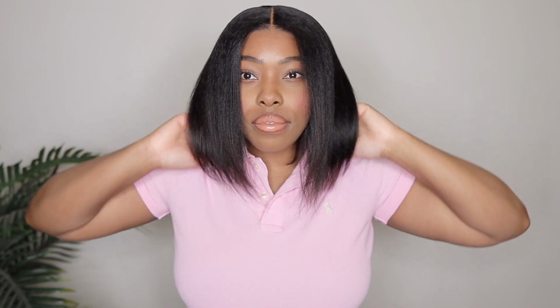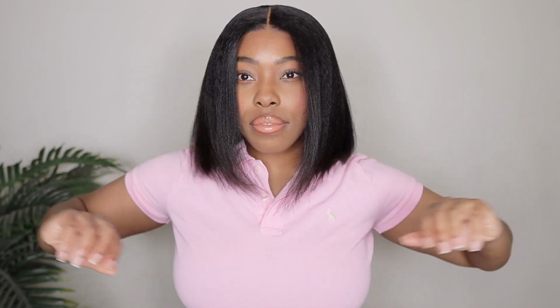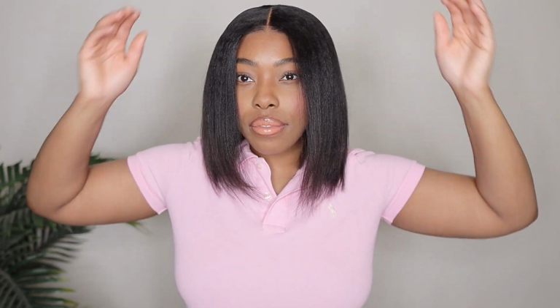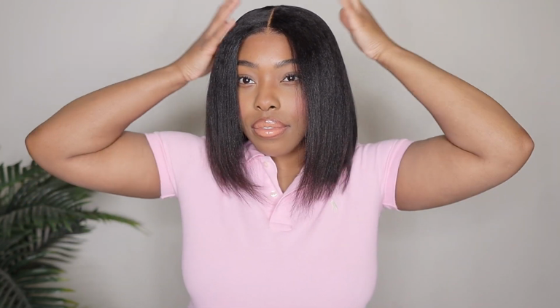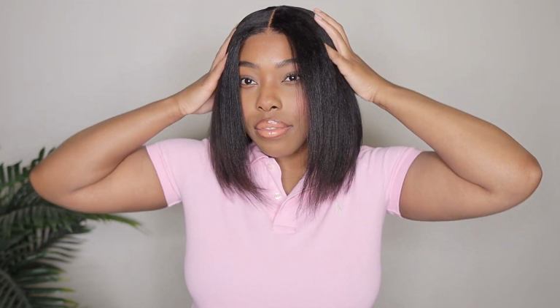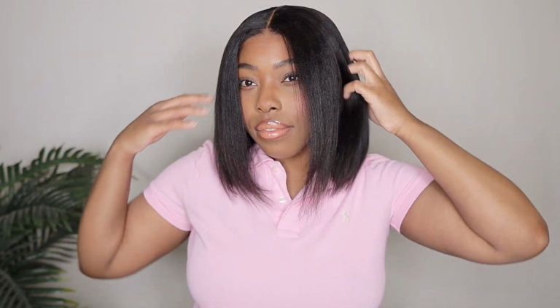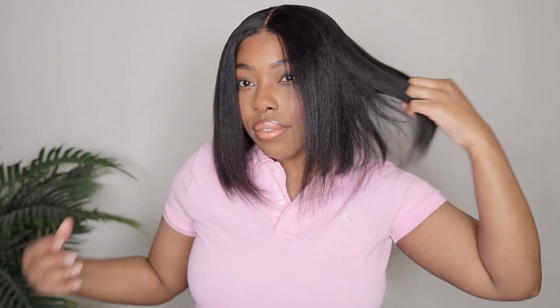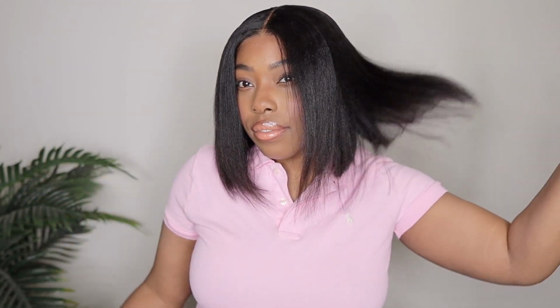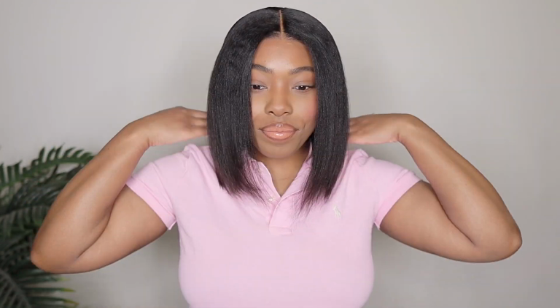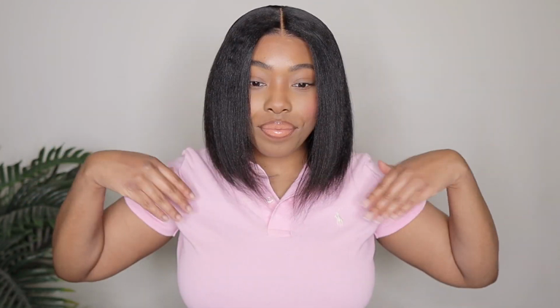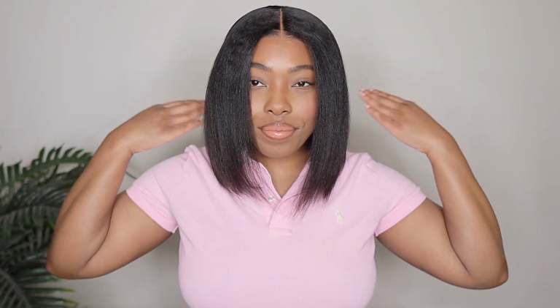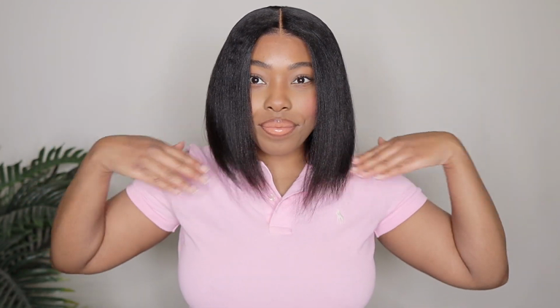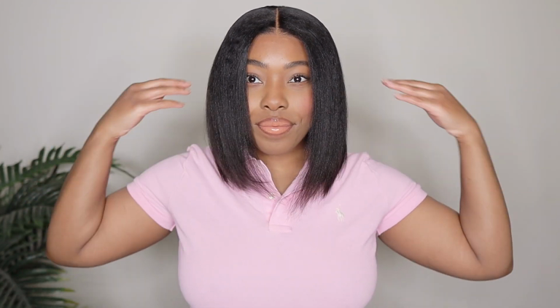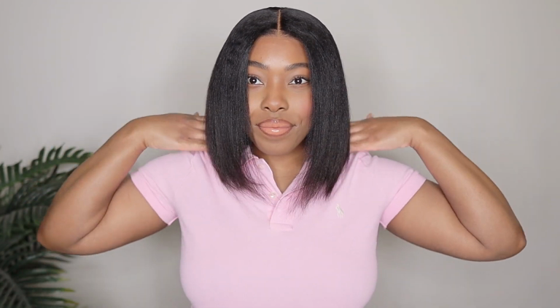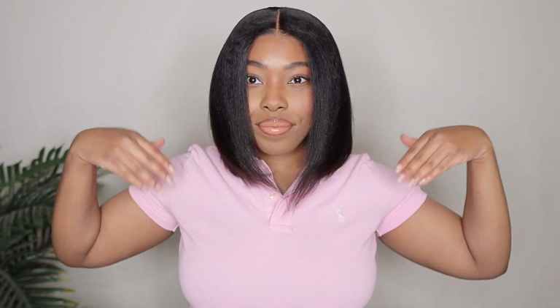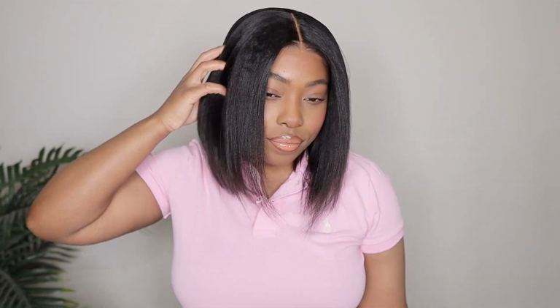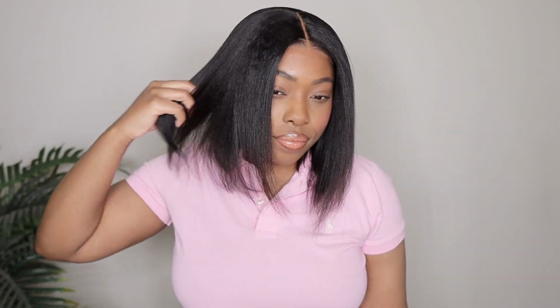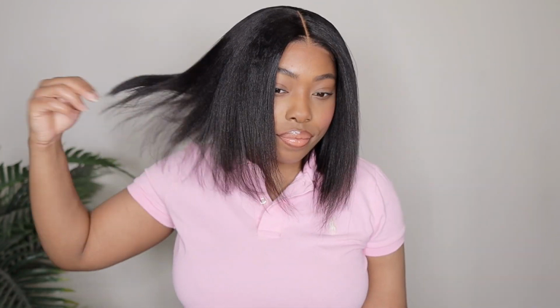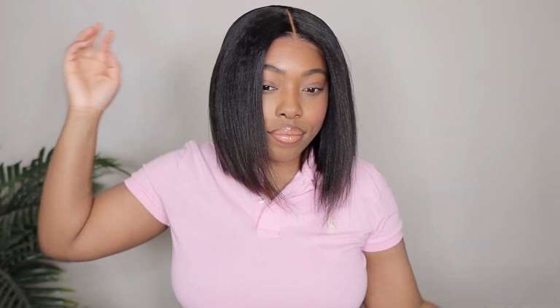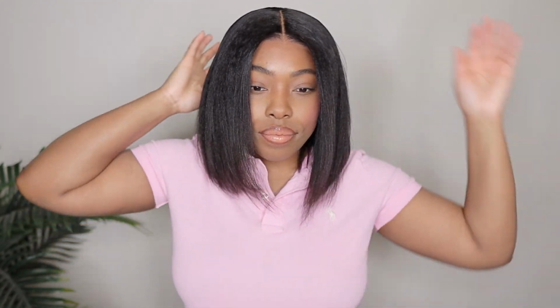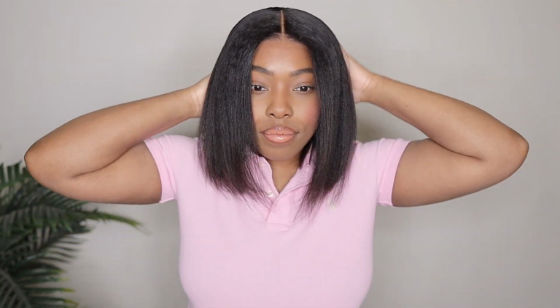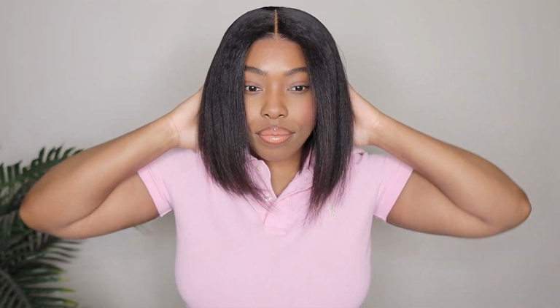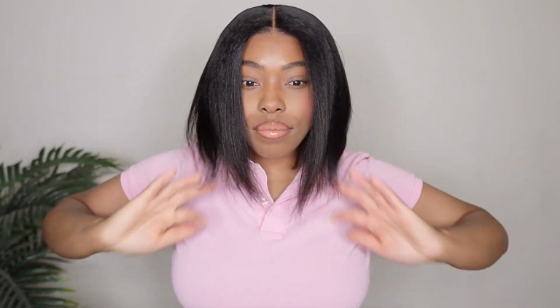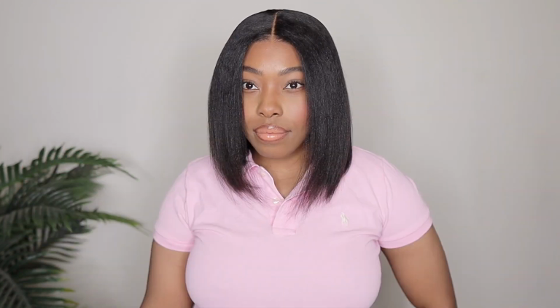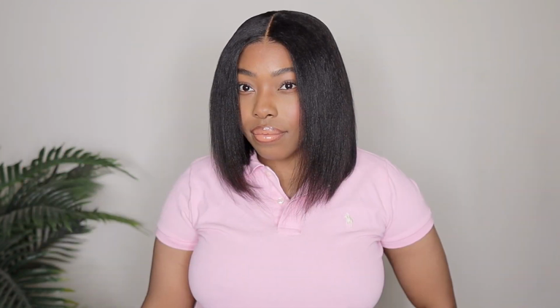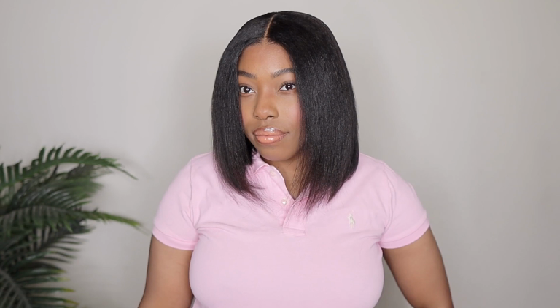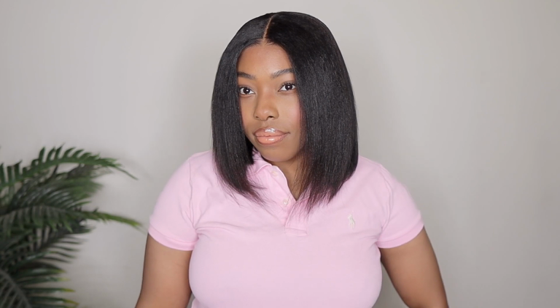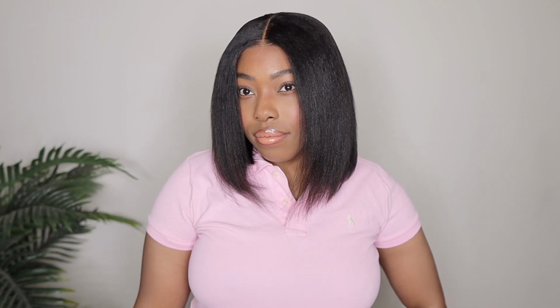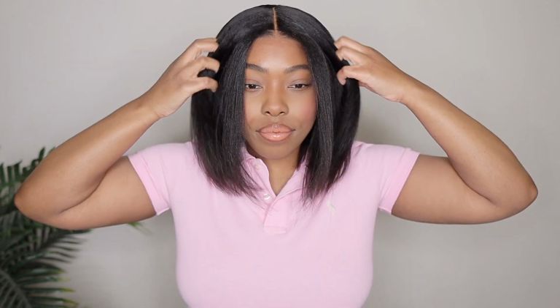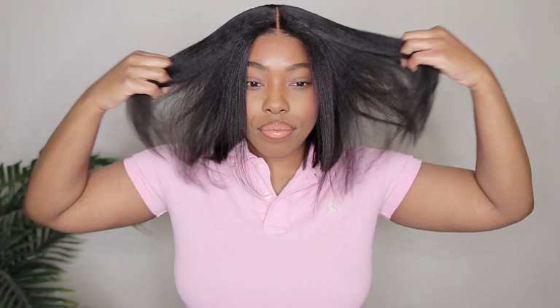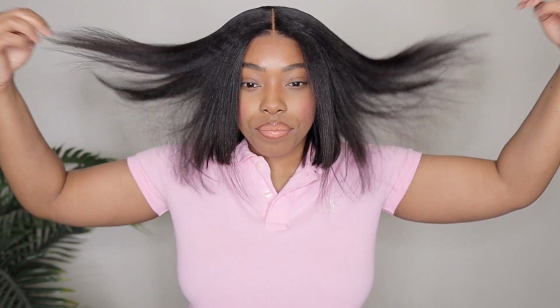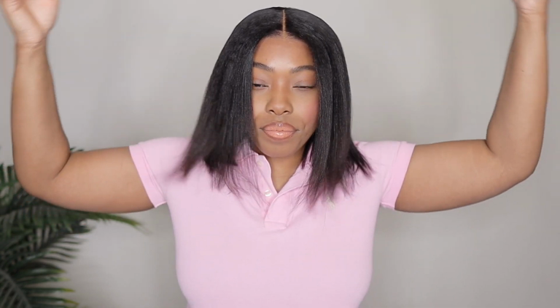Hey ladies! Welcome back to my channel! We are back with another Amazon wig install and today's wig is from Nadula Hair Amazon.